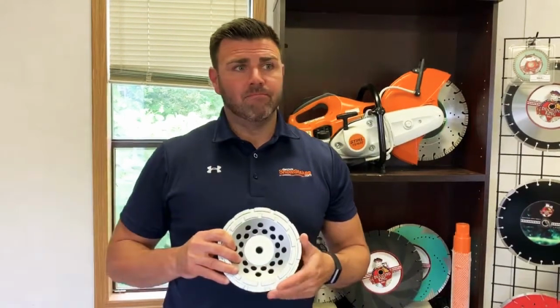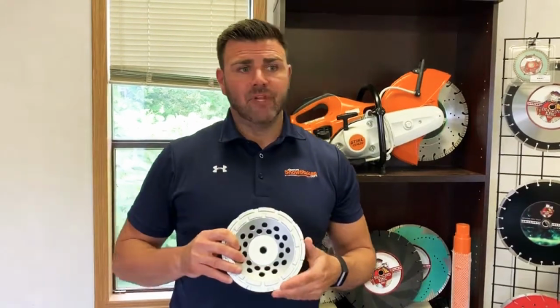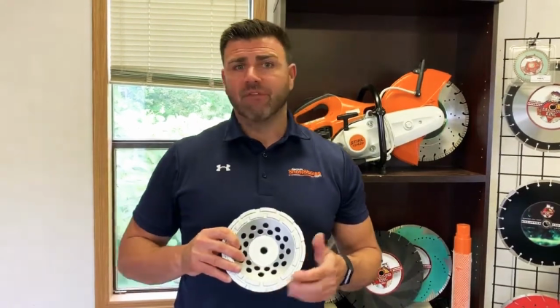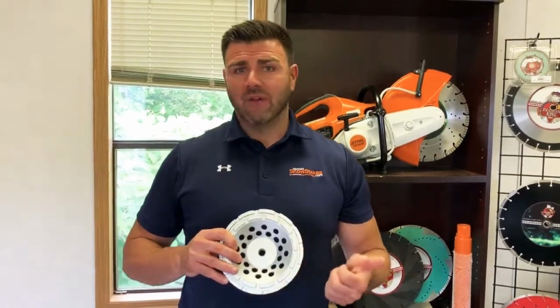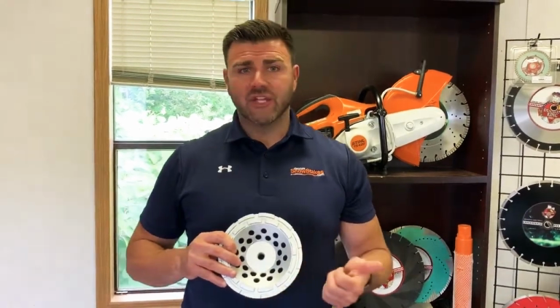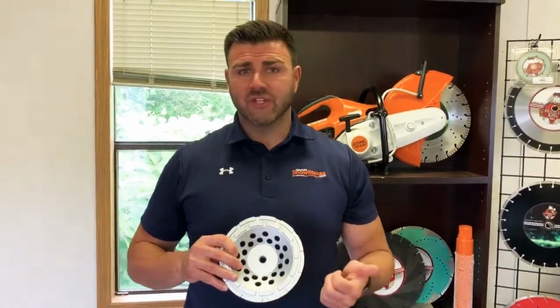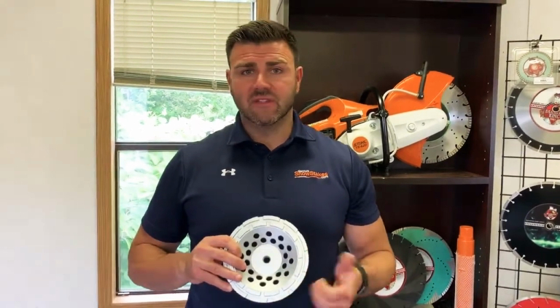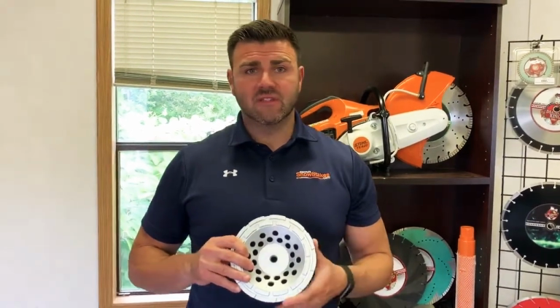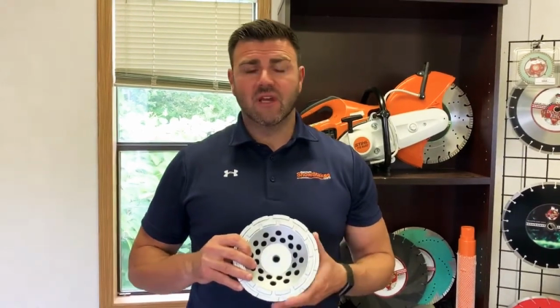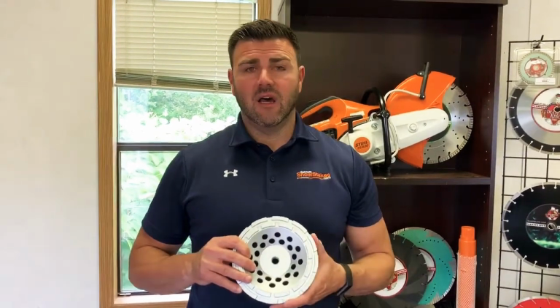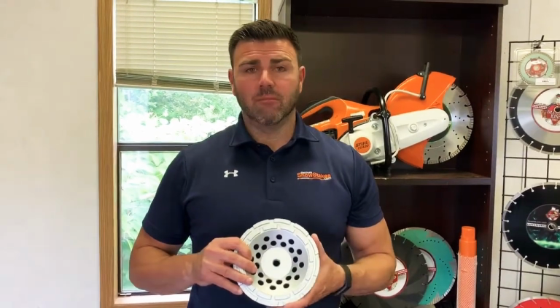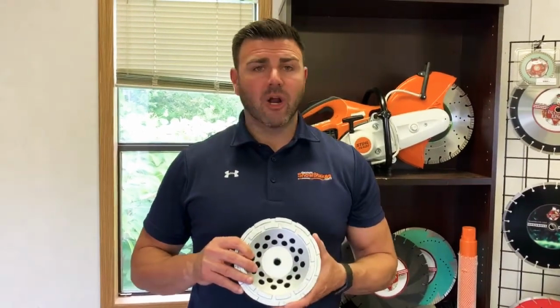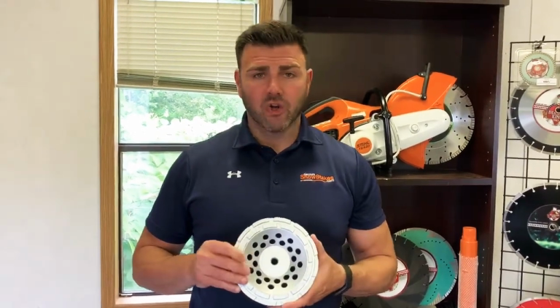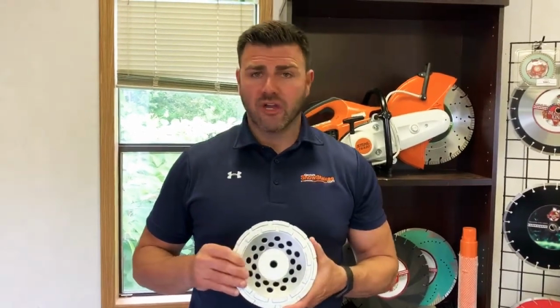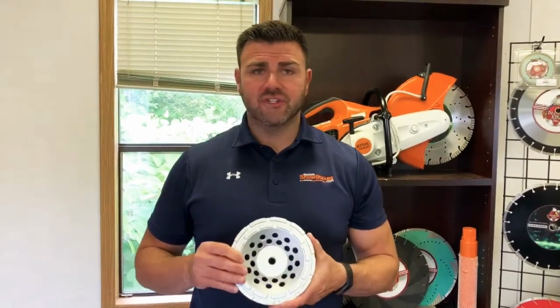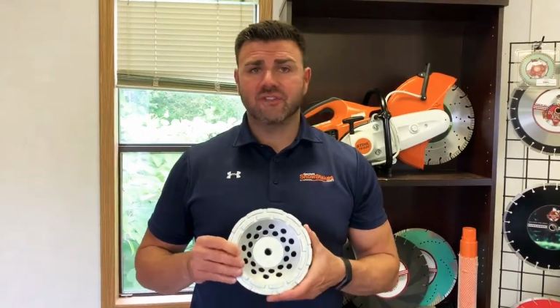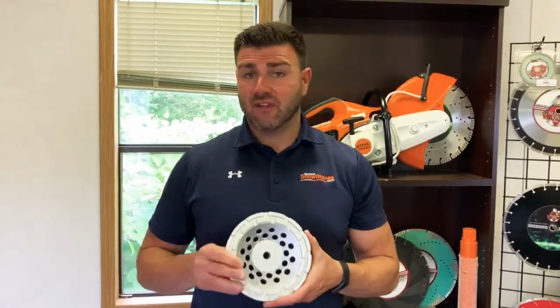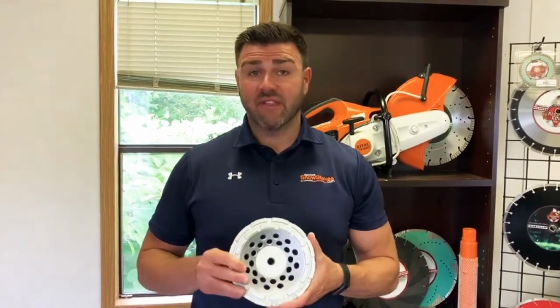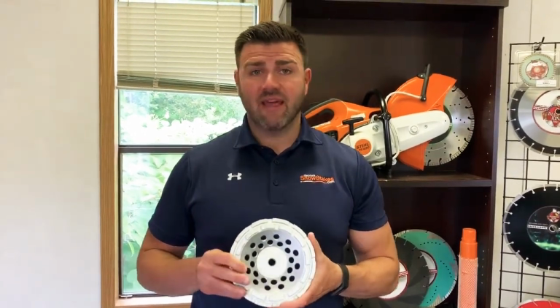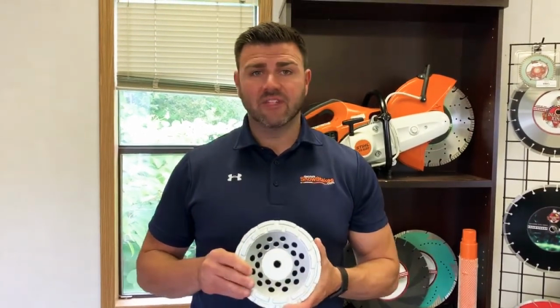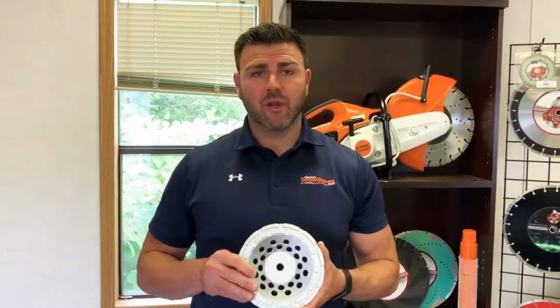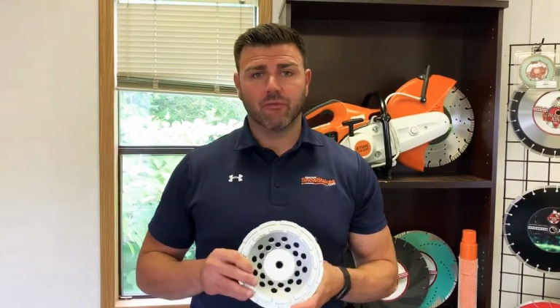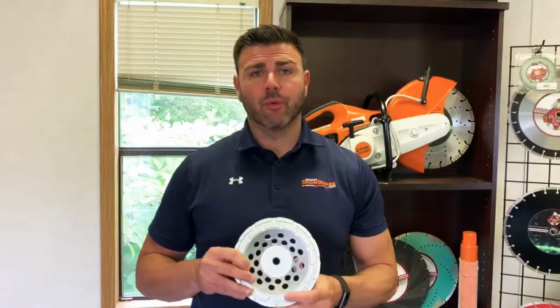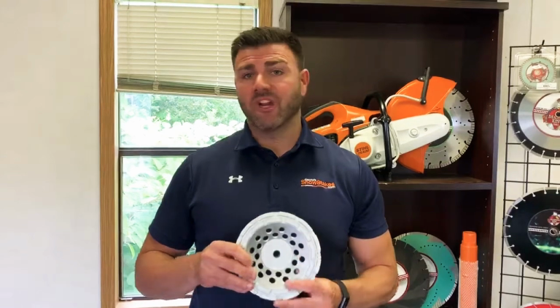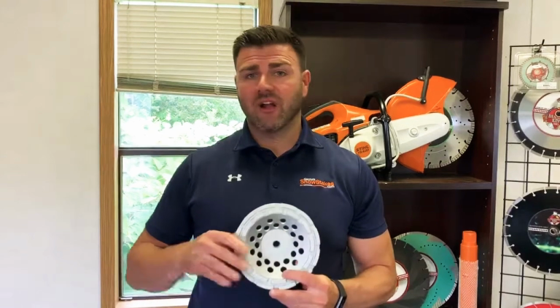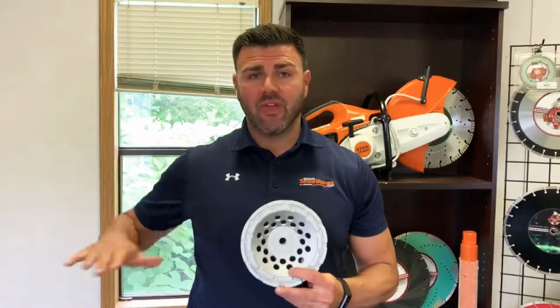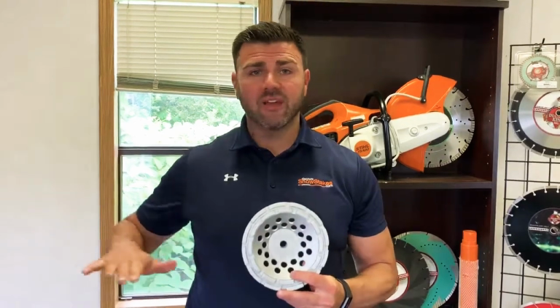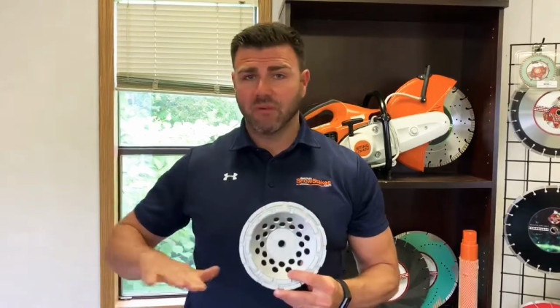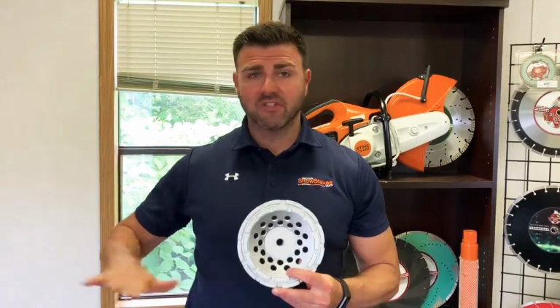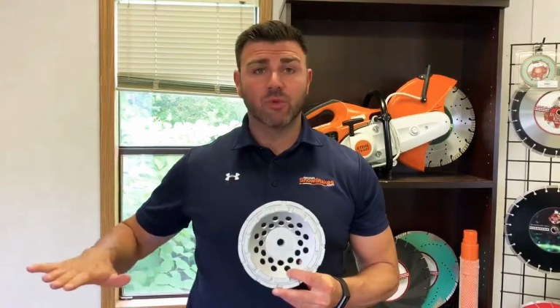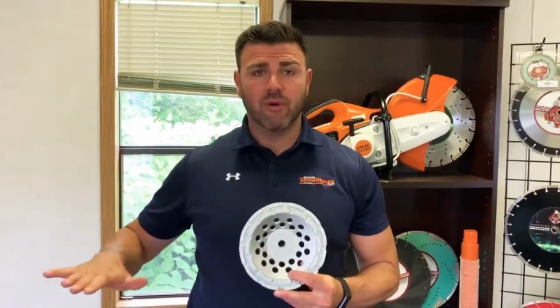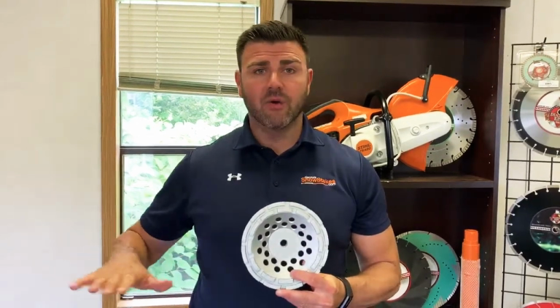Foundations, parking garages, stuff like that — that's where you really want to knock out the high spots and smooth them out.